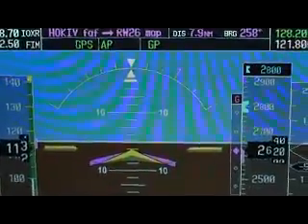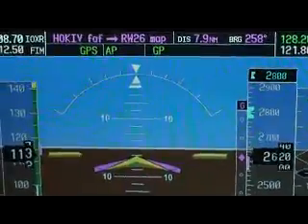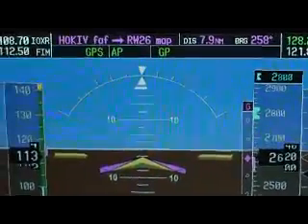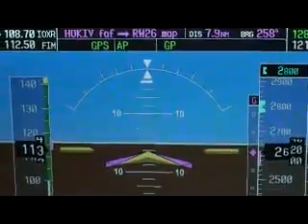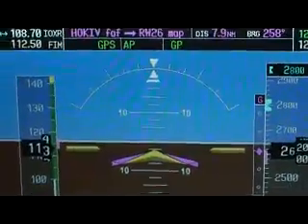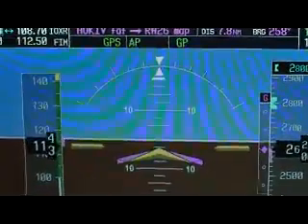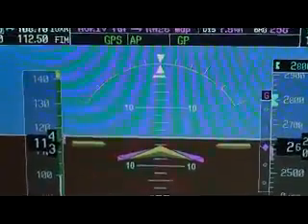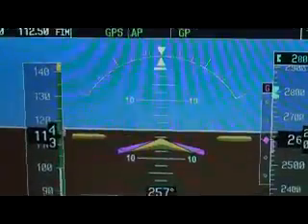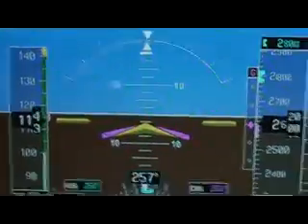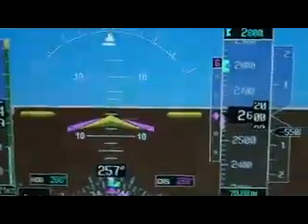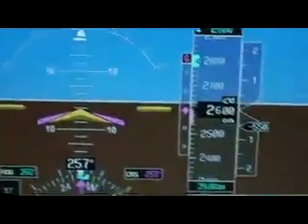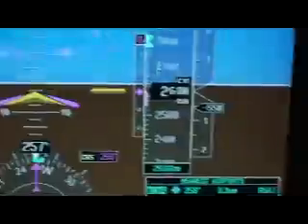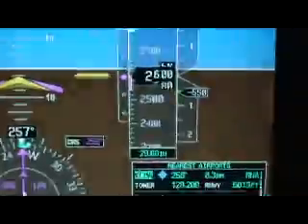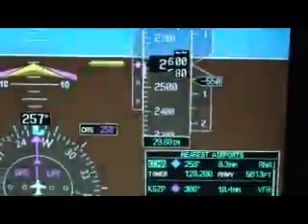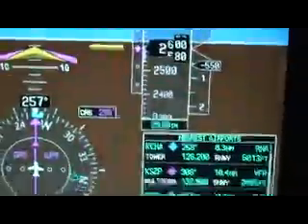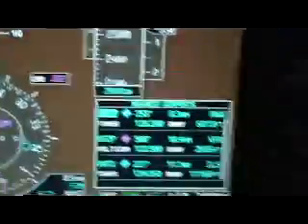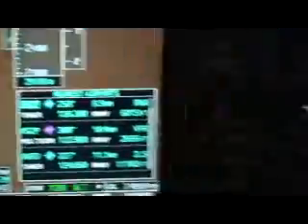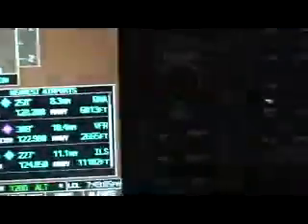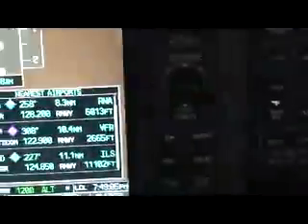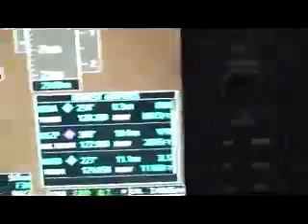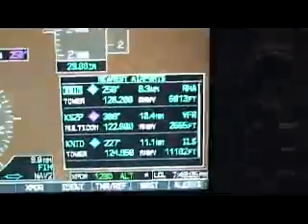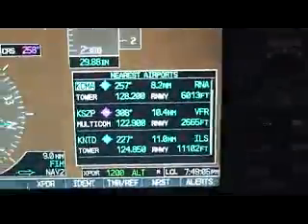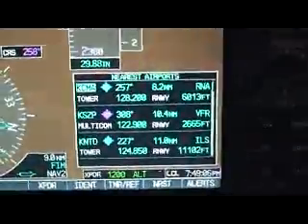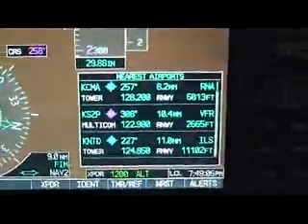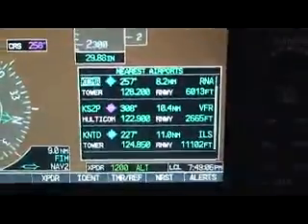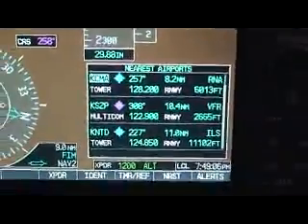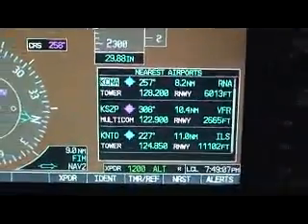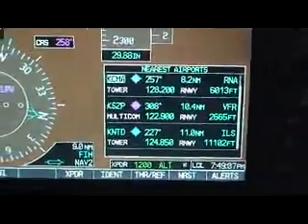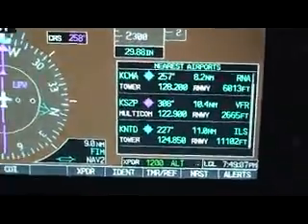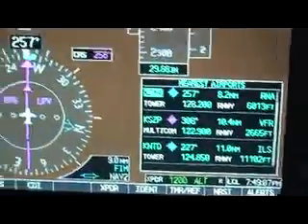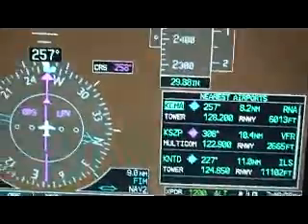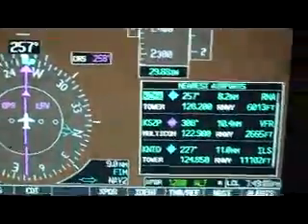733, clear to land. Cleared me at 8.3 miles out — it's got to be a record.